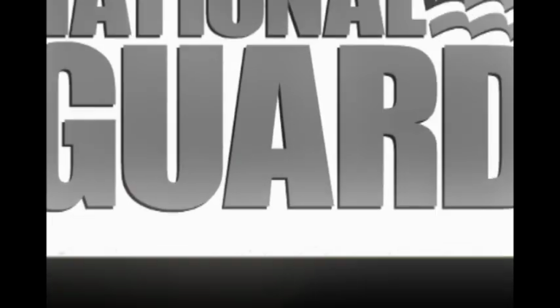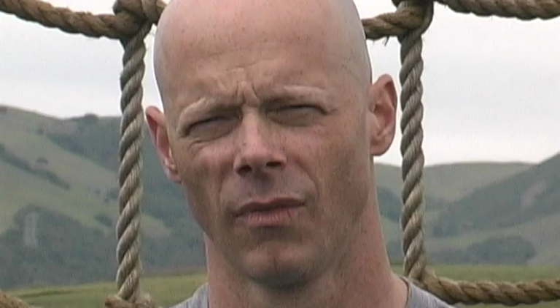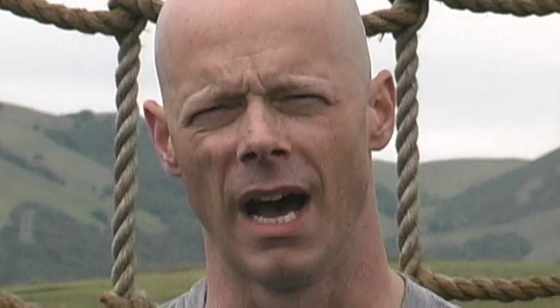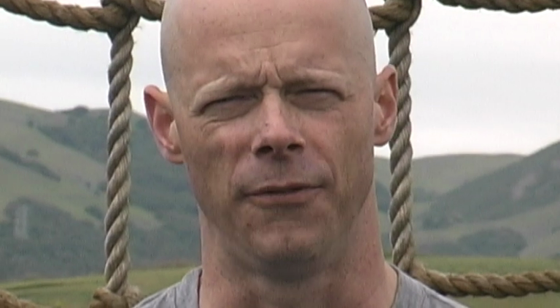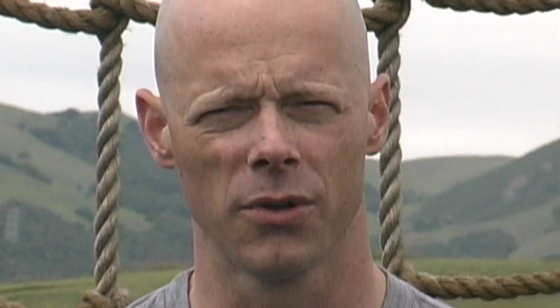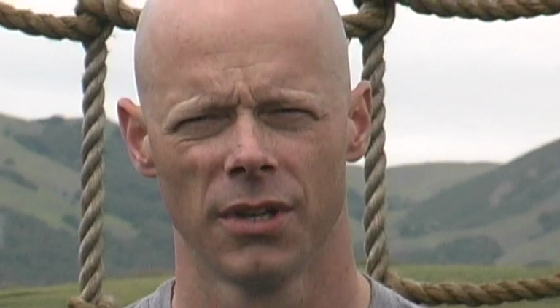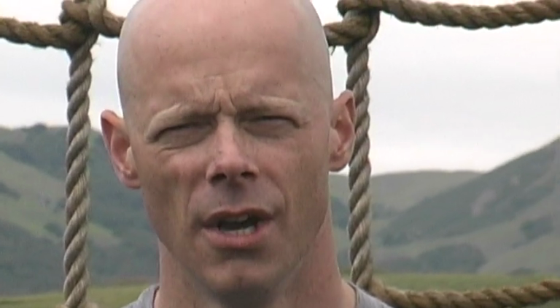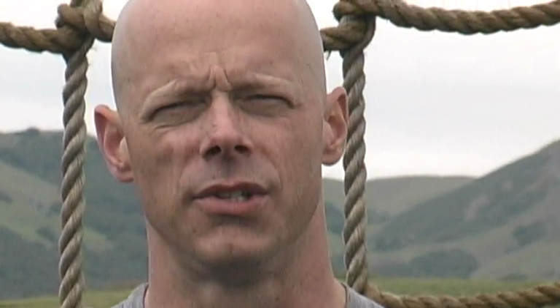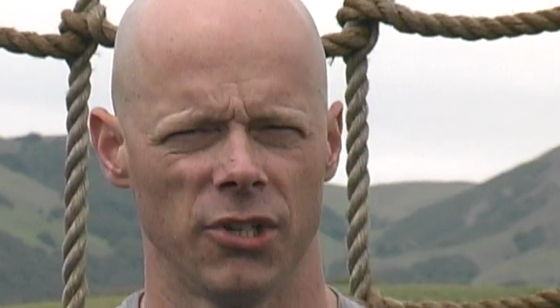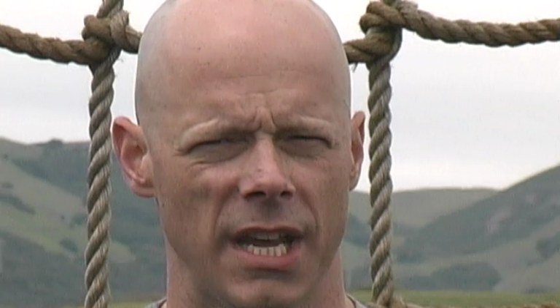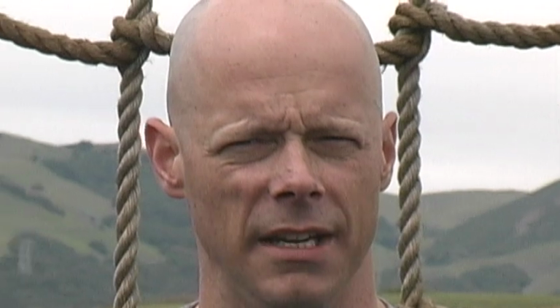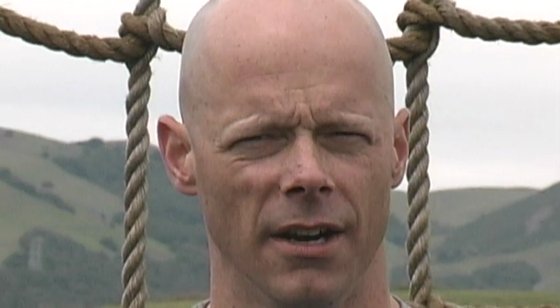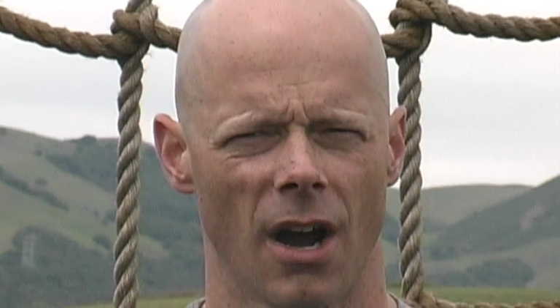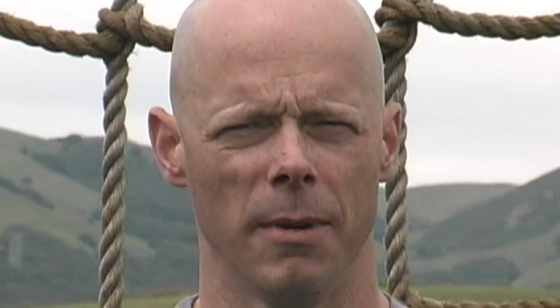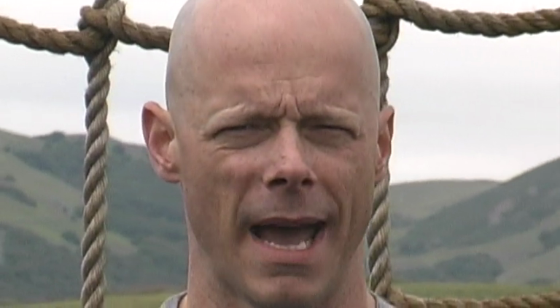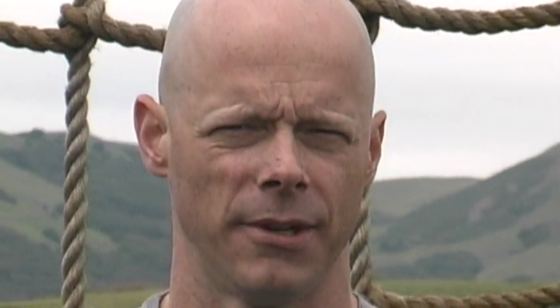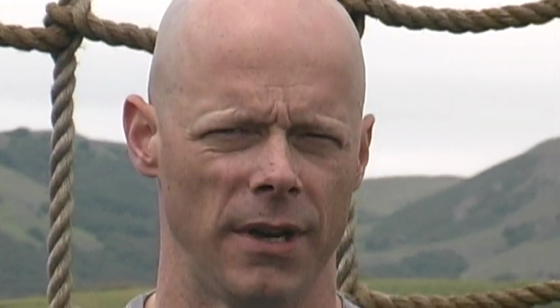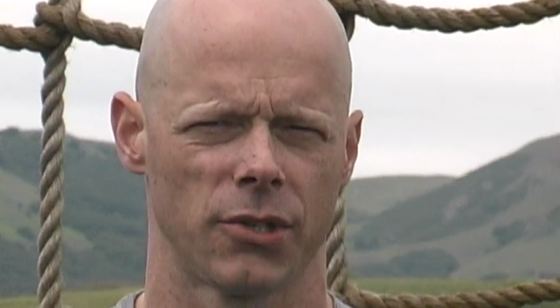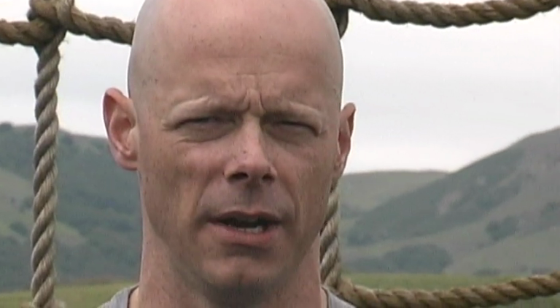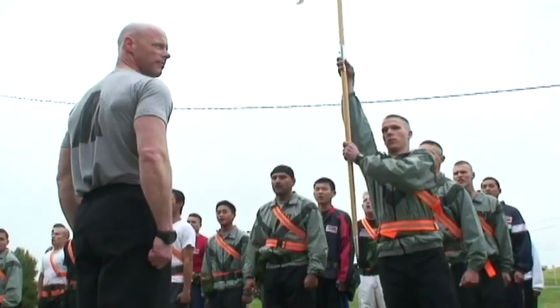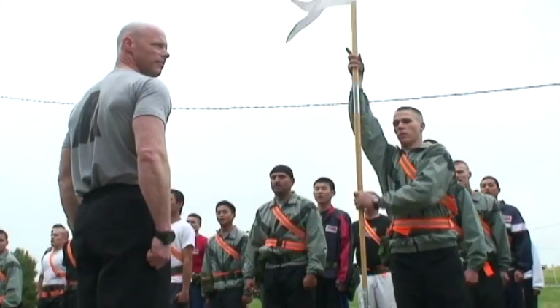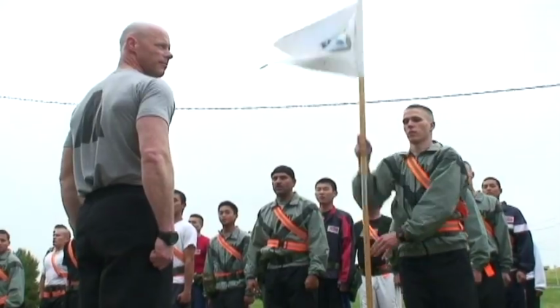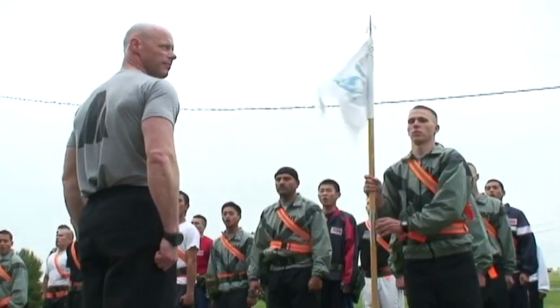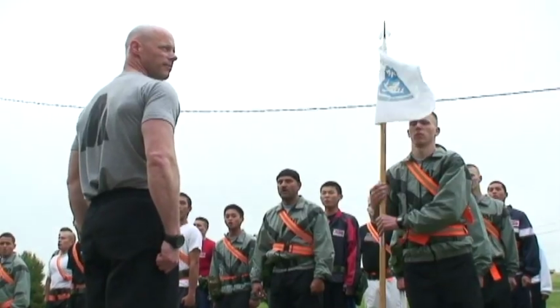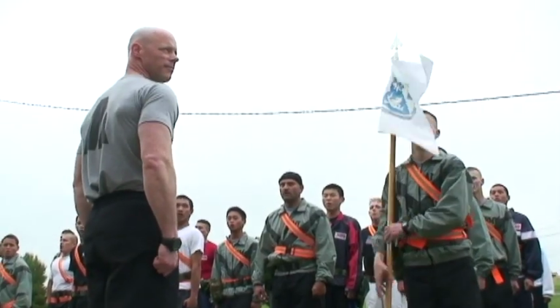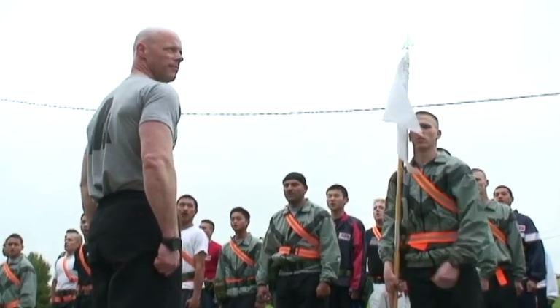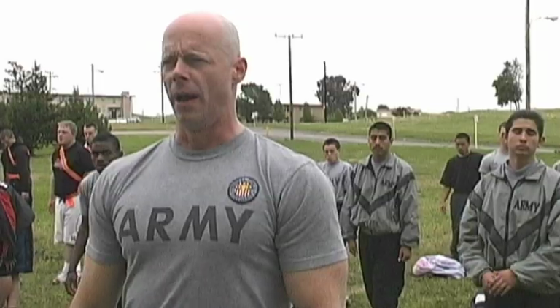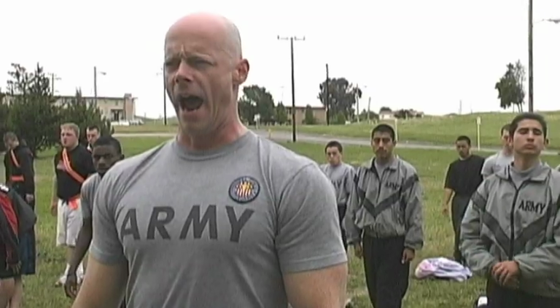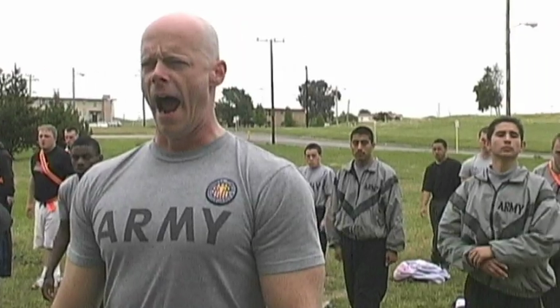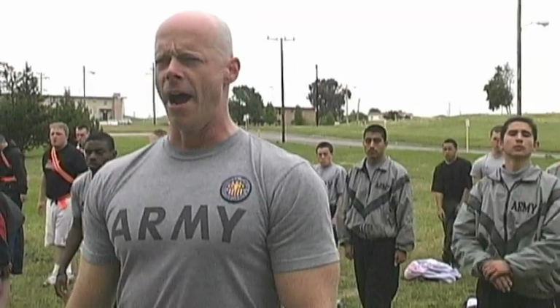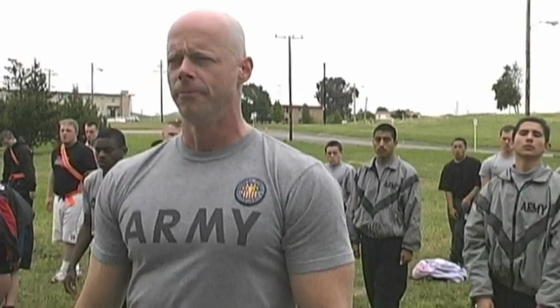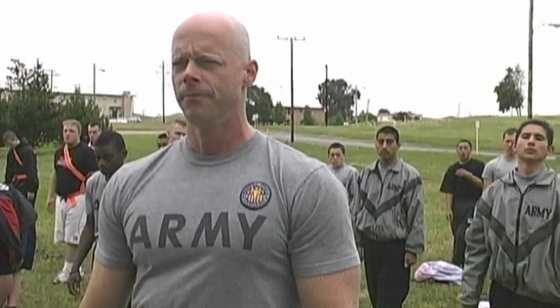Hi folks, Sgt. Ken here, Army Master Fitness Trainer and proud member of the Army National Guard.